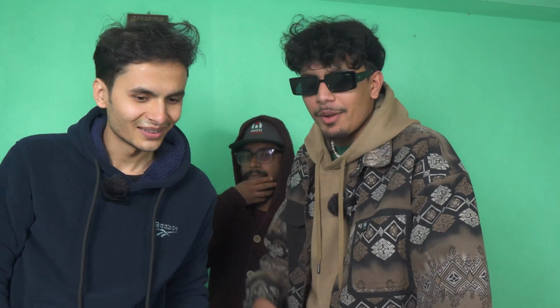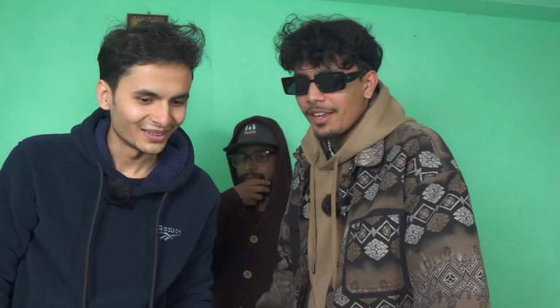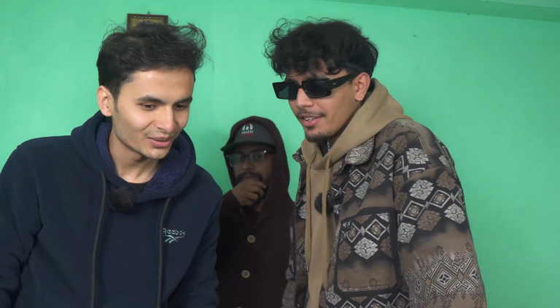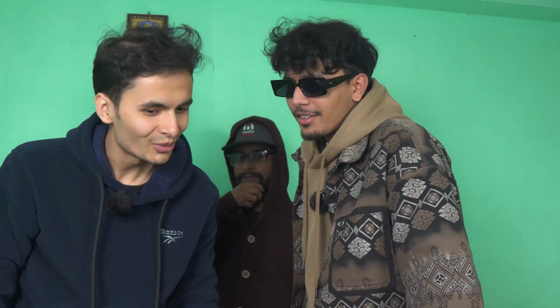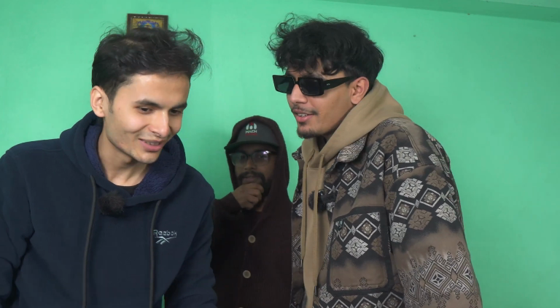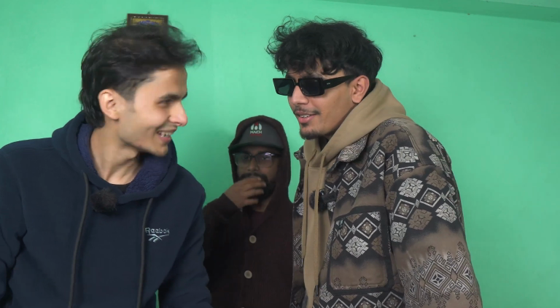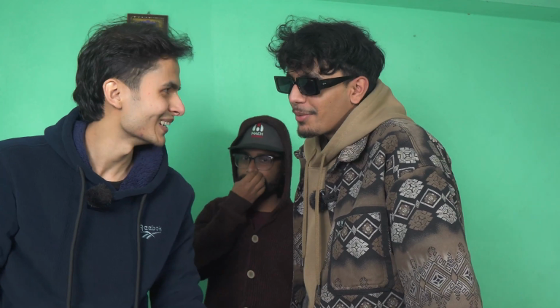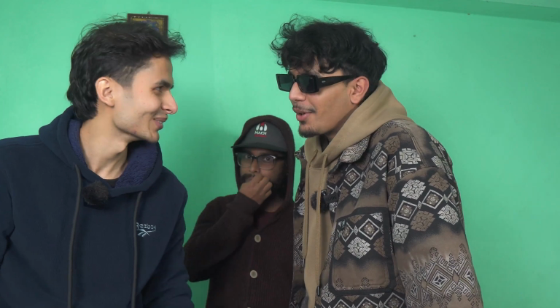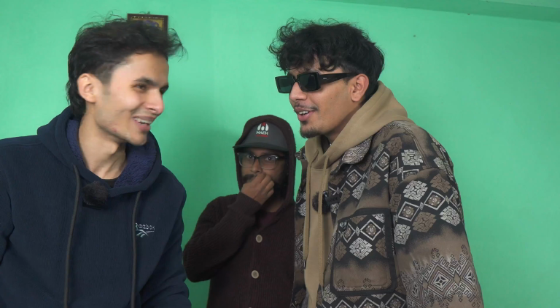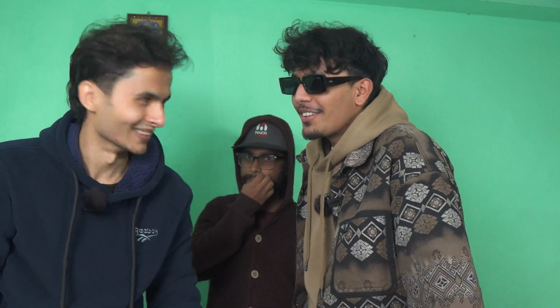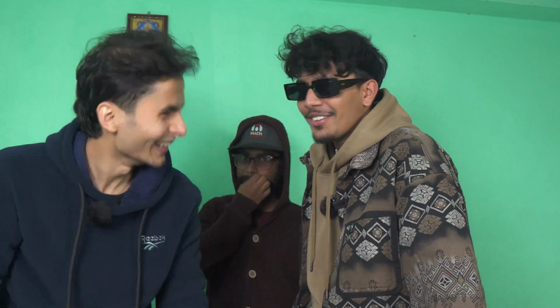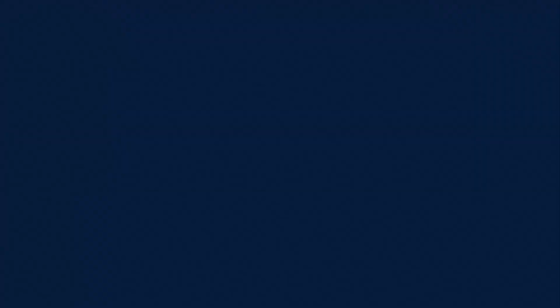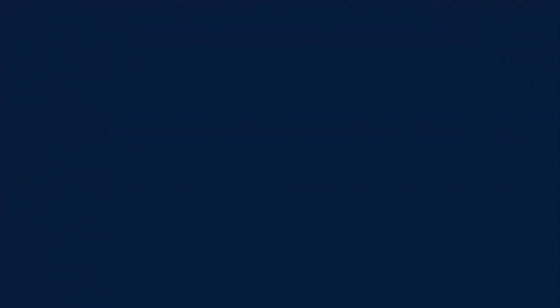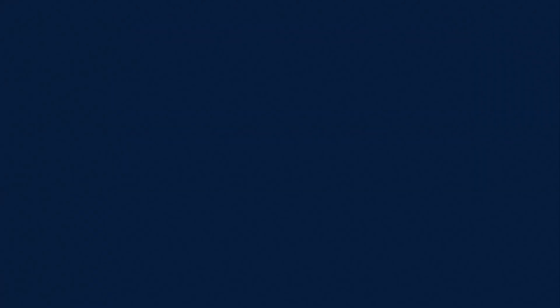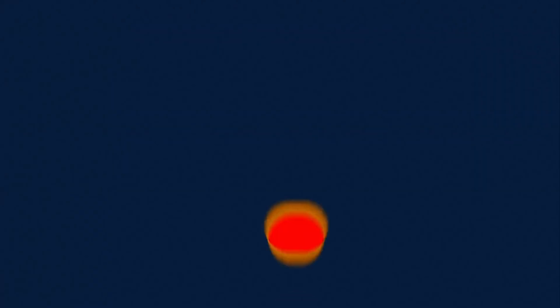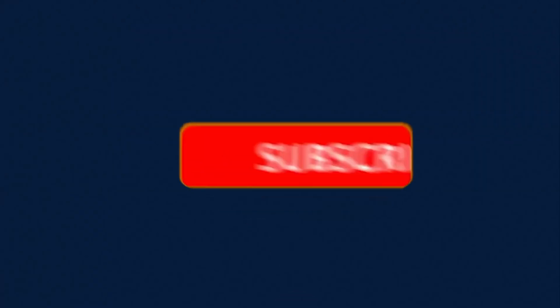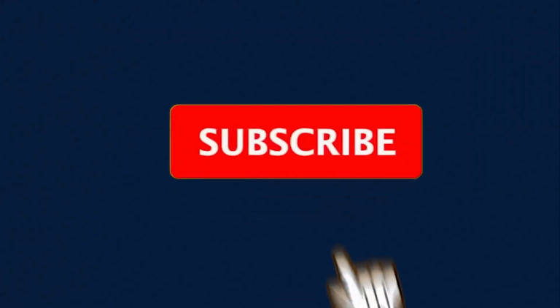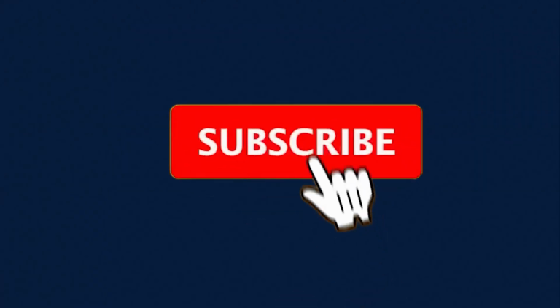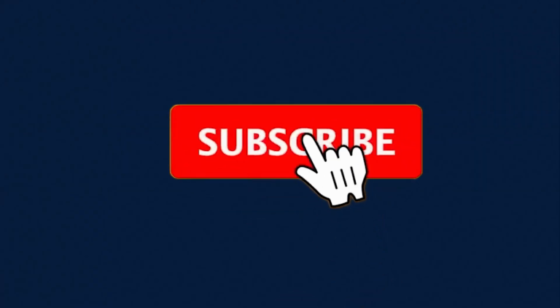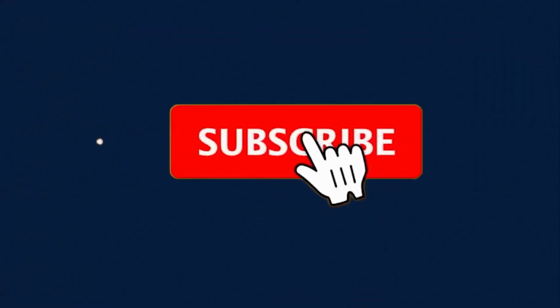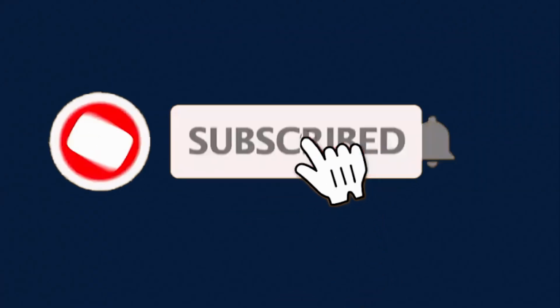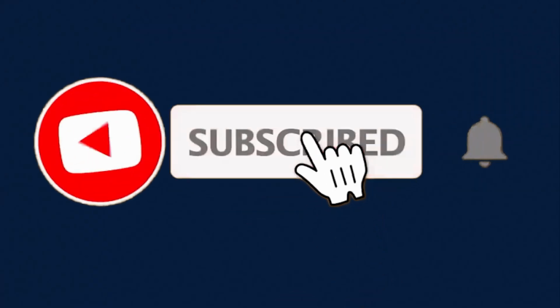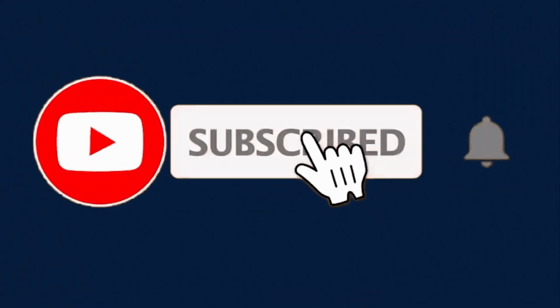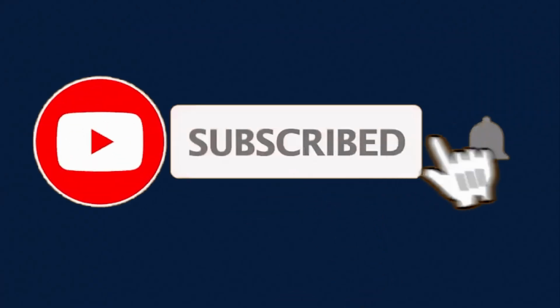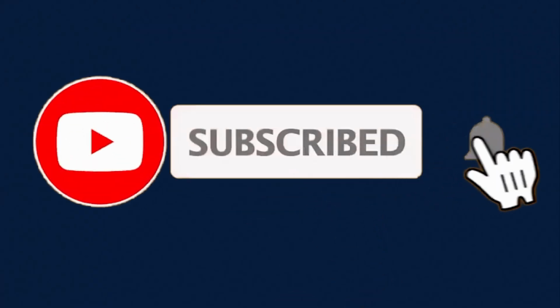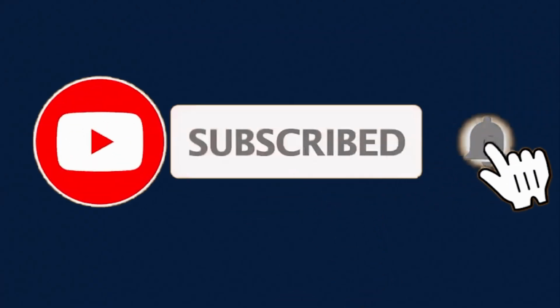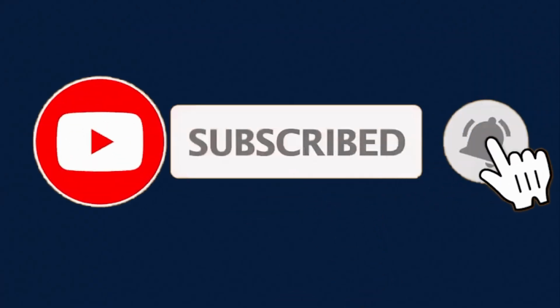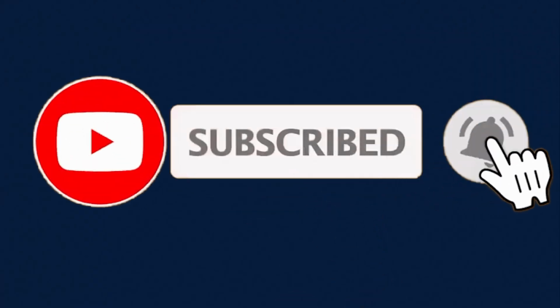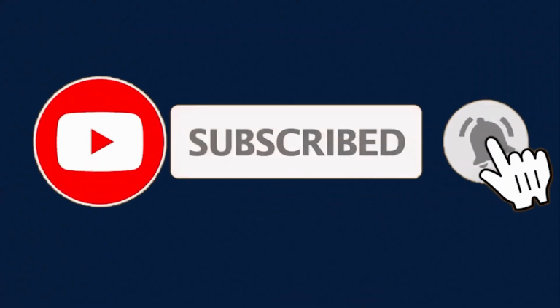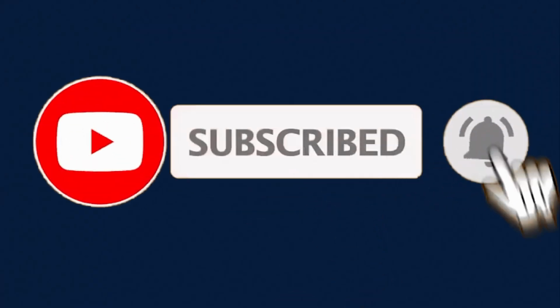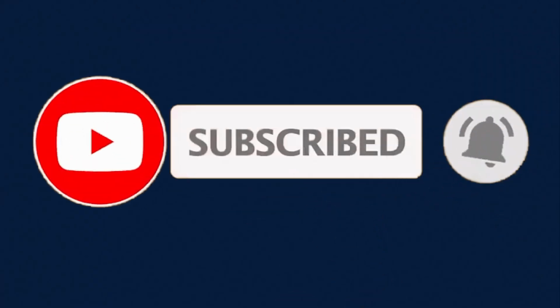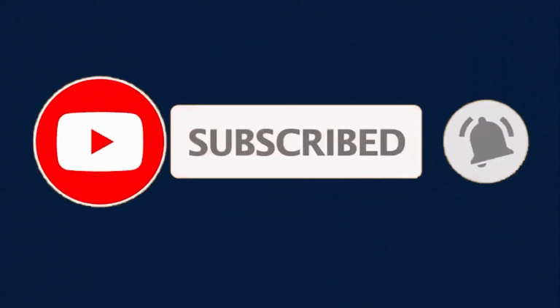Video man. Like, Share, and Subscribe to Third World Nerd.